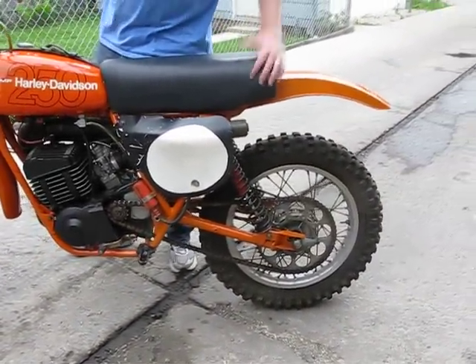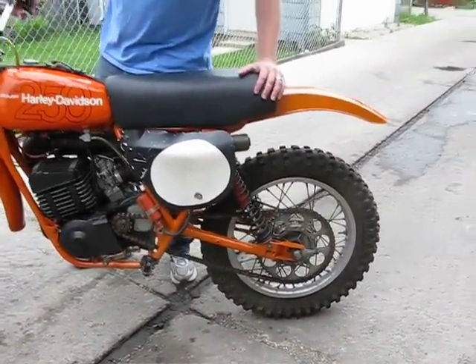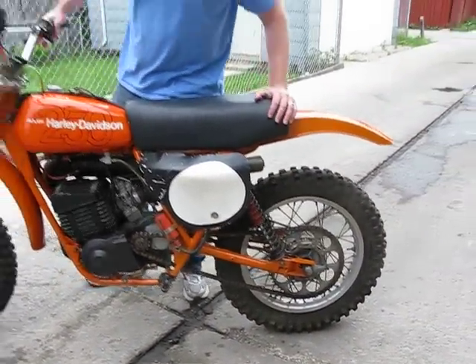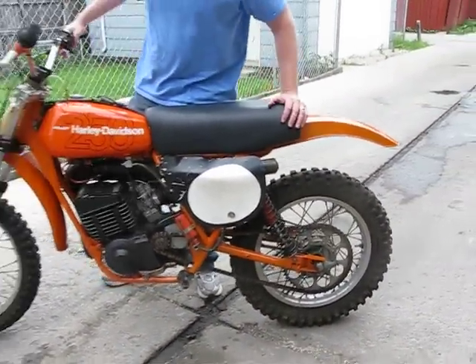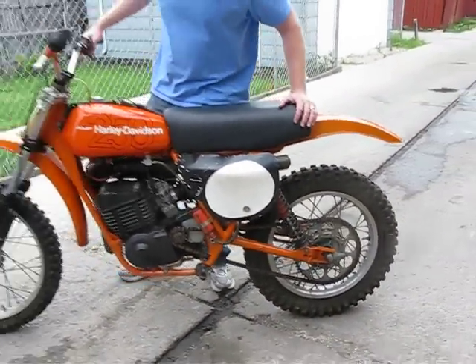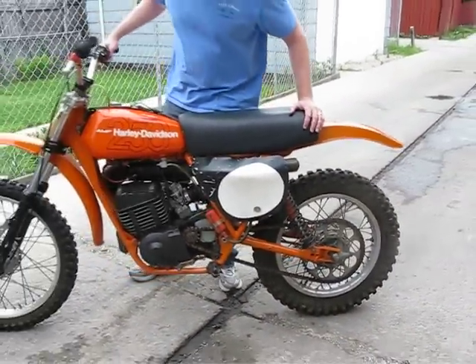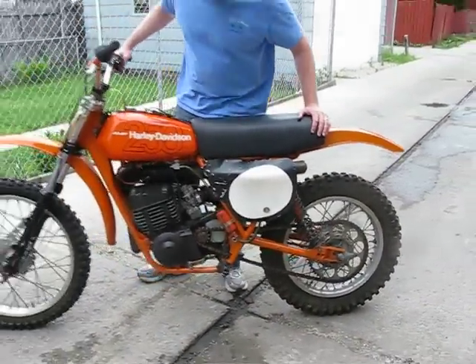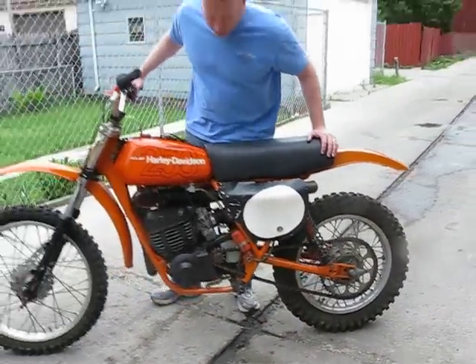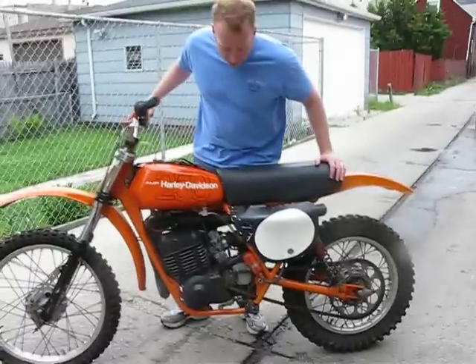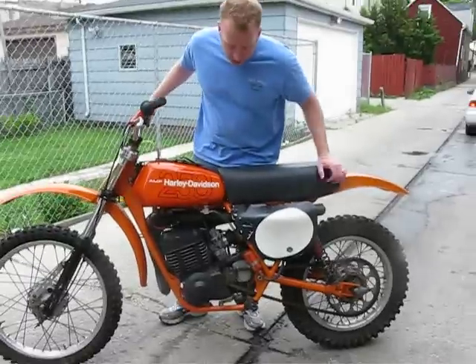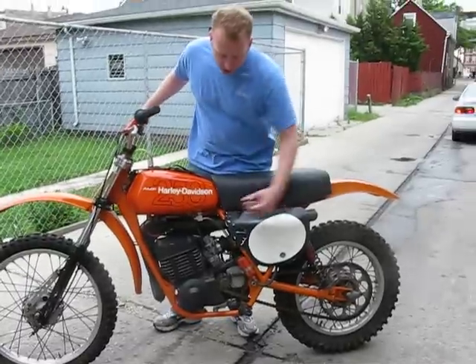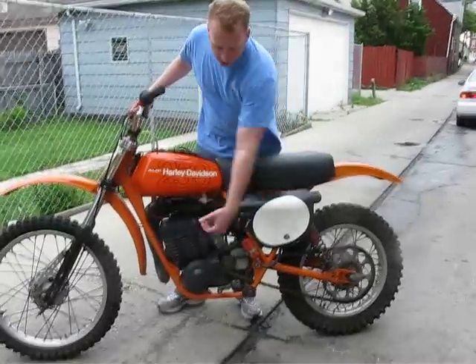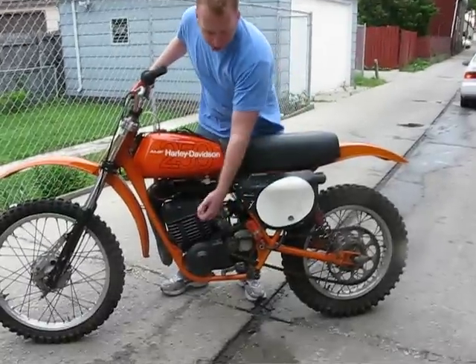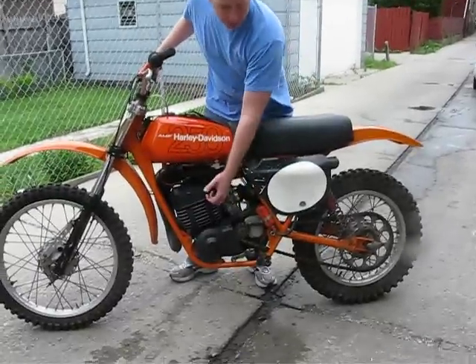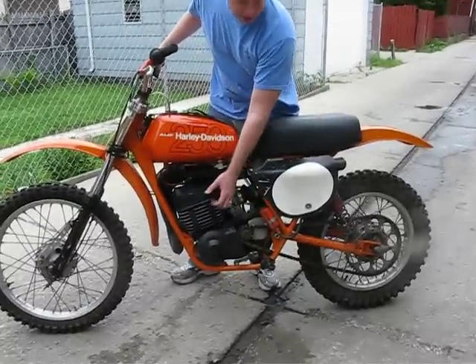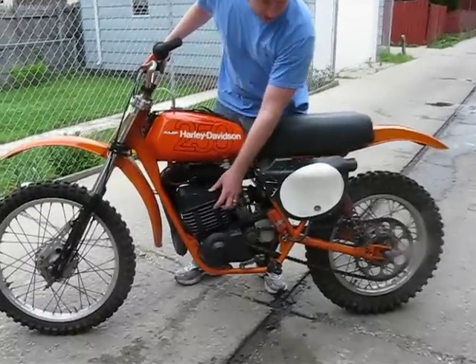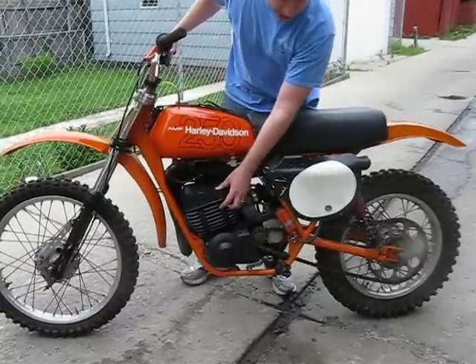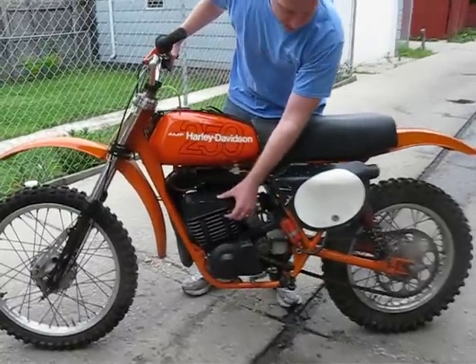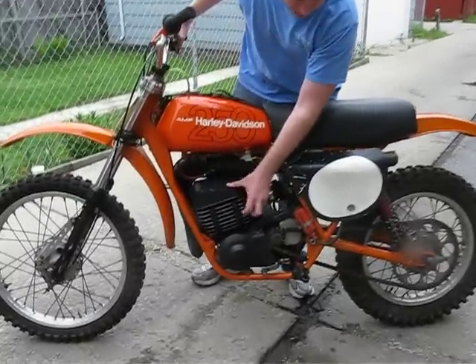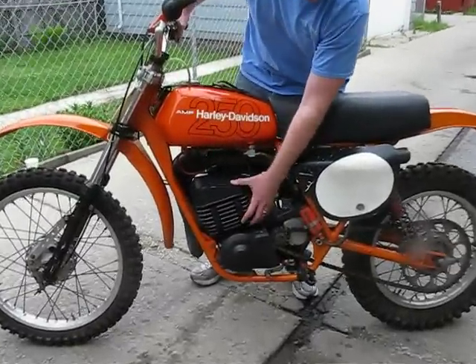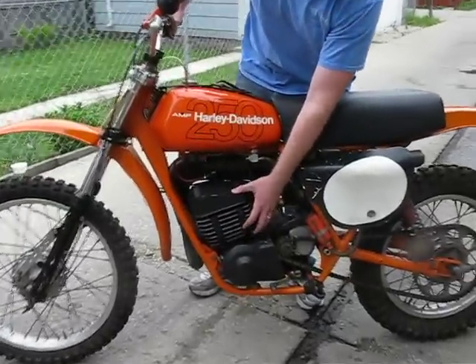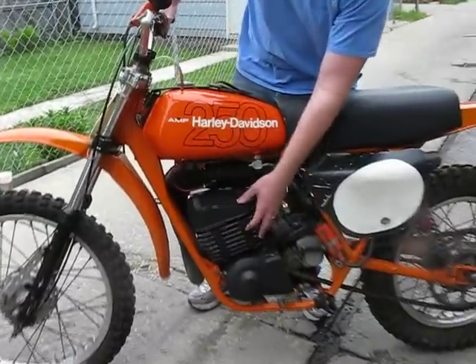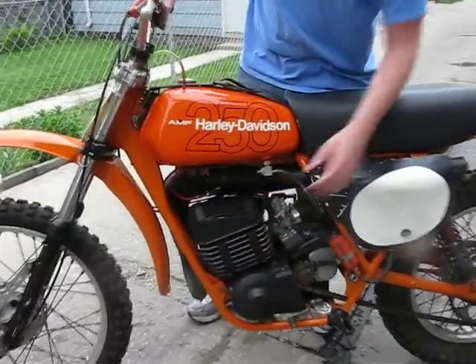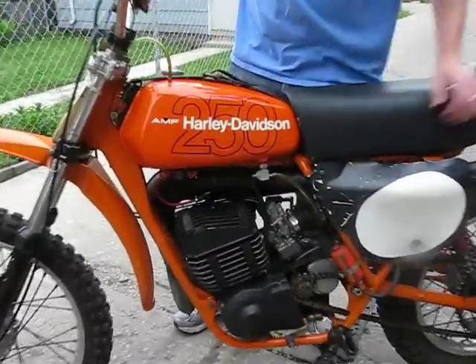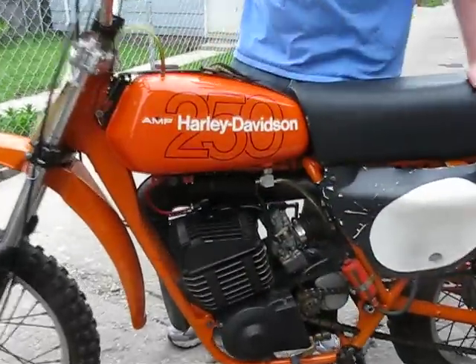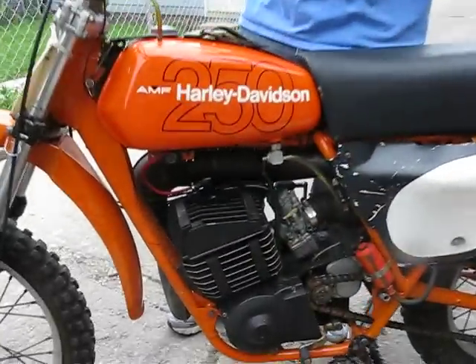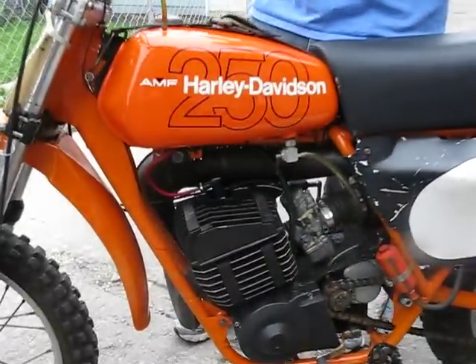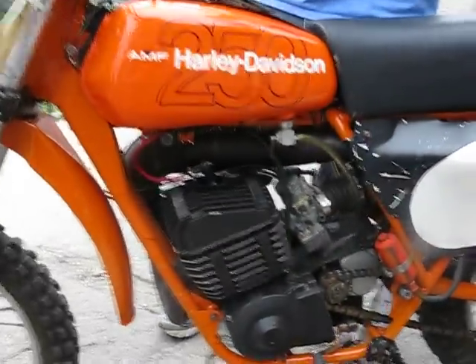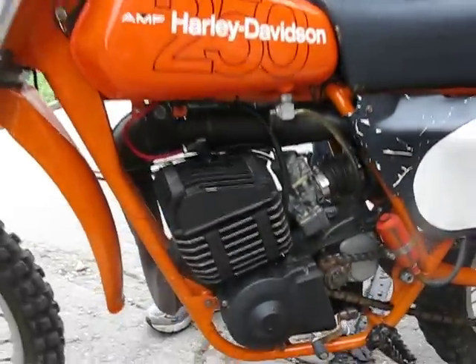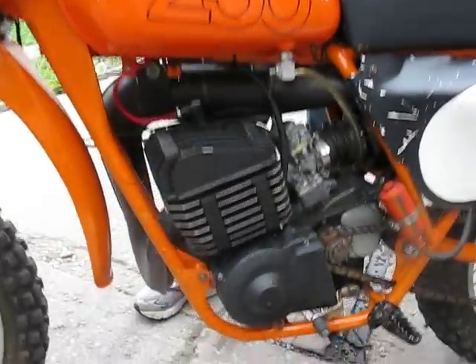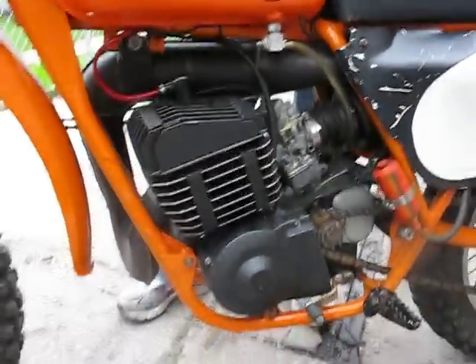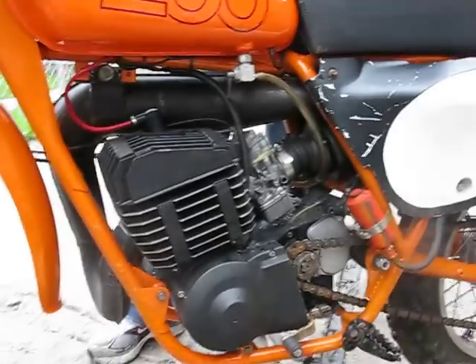The work that's been done to it at this point is this motor's been rebuilt — top end and bottom — both by a guy named Rick Horvat out of Ohio.